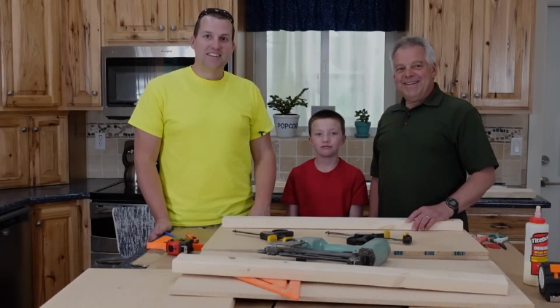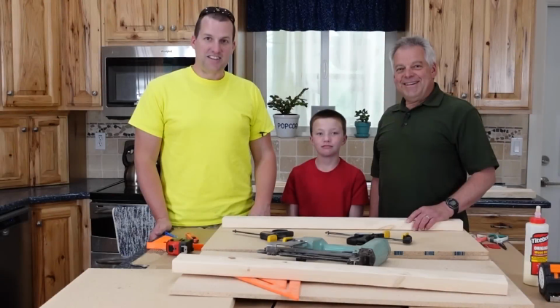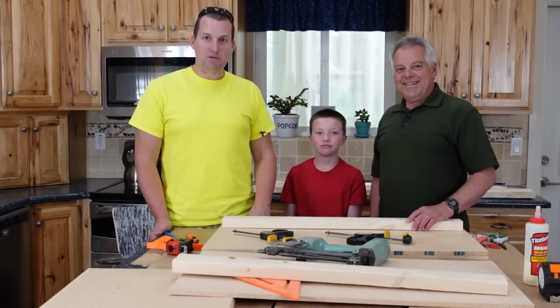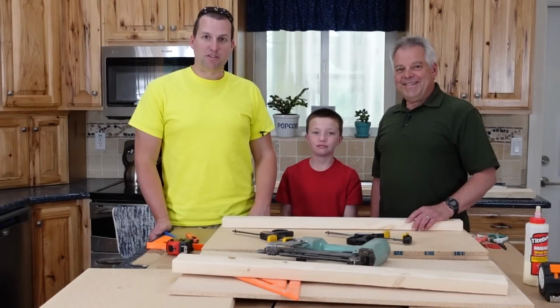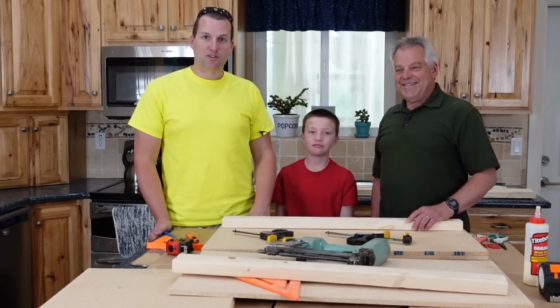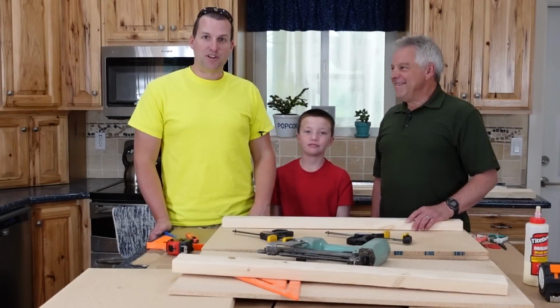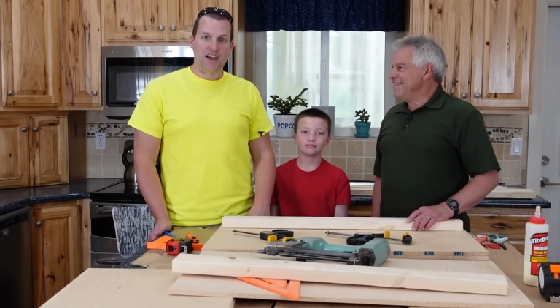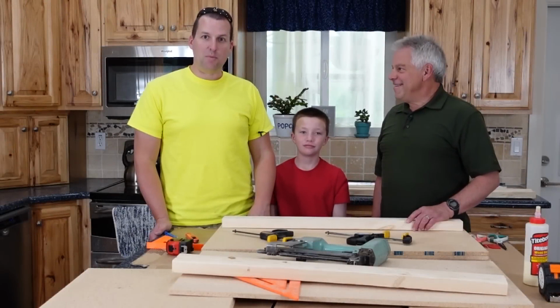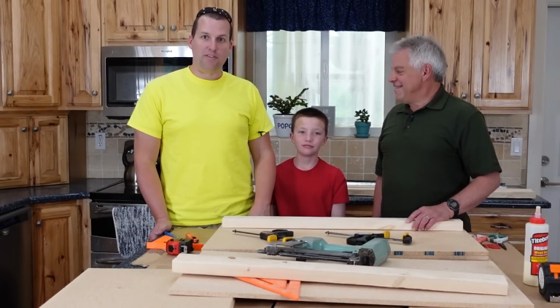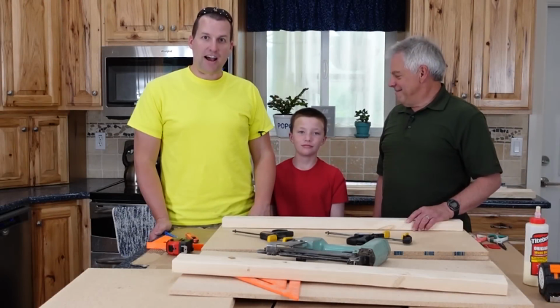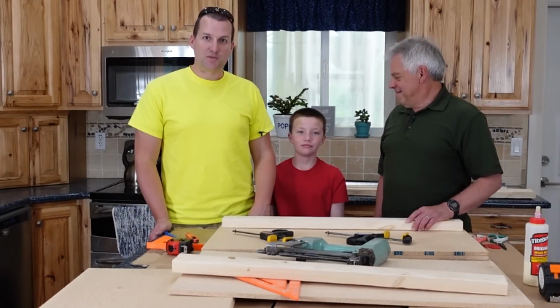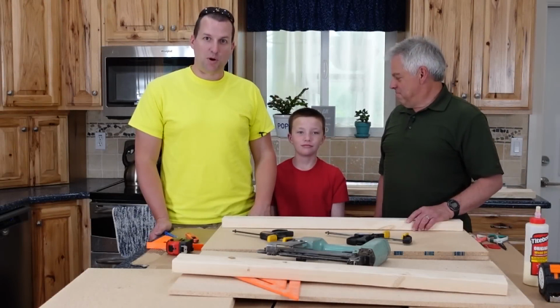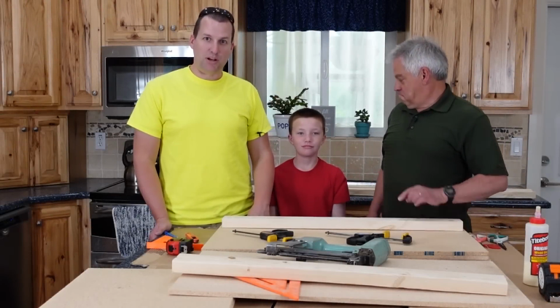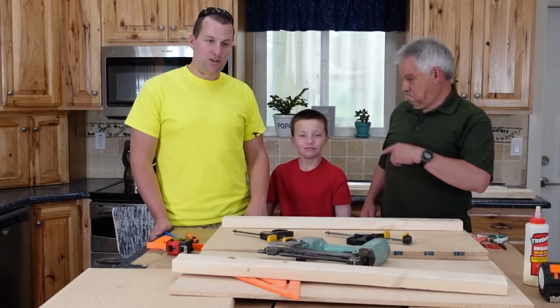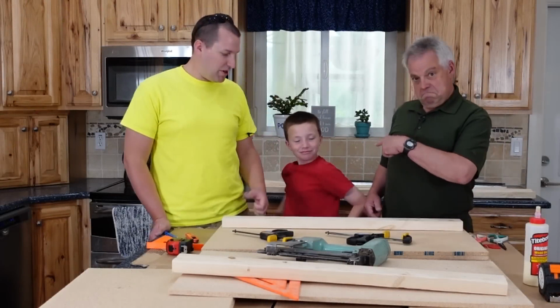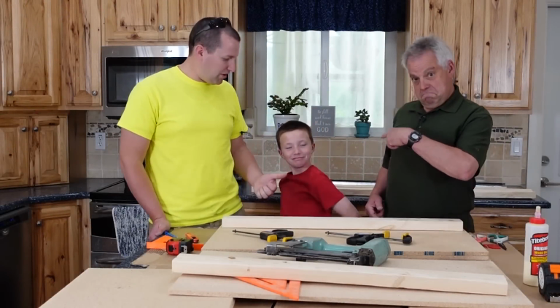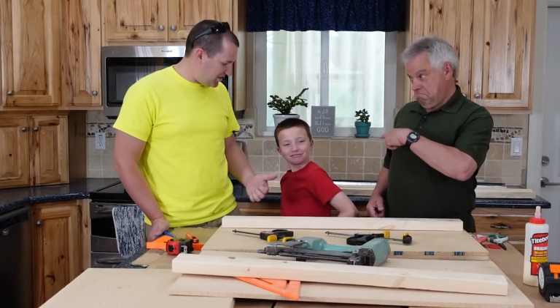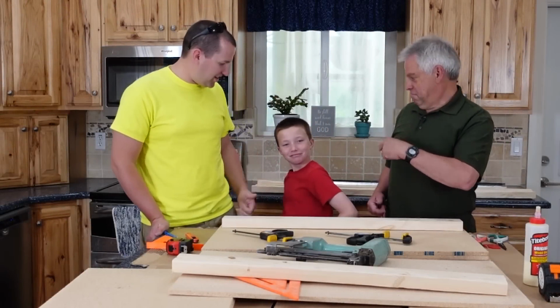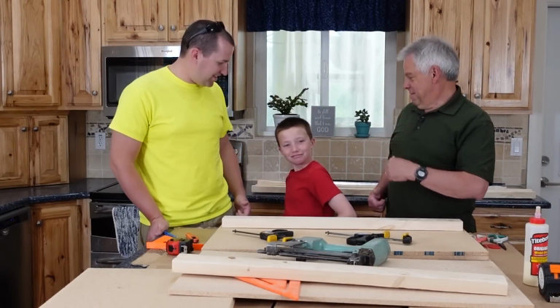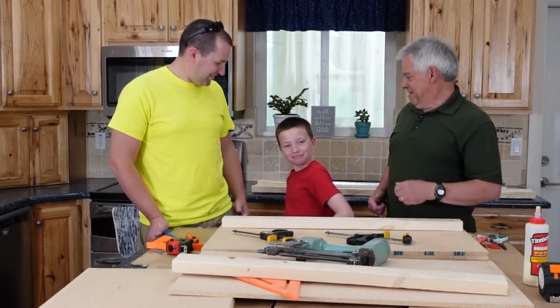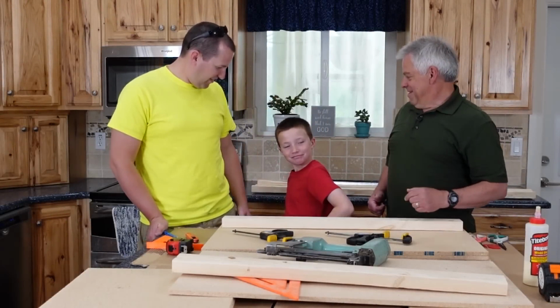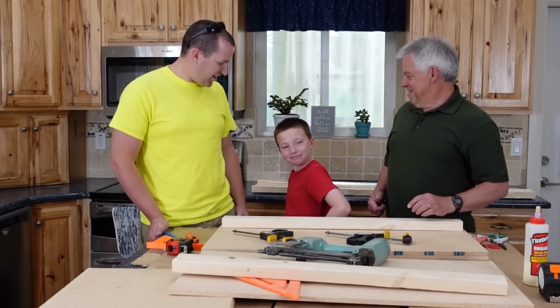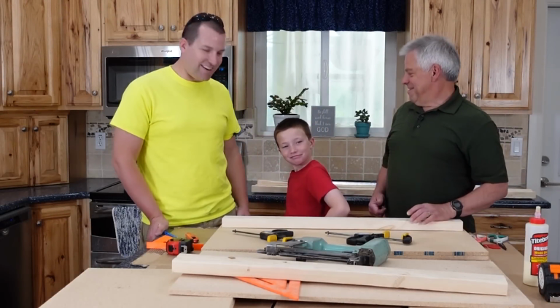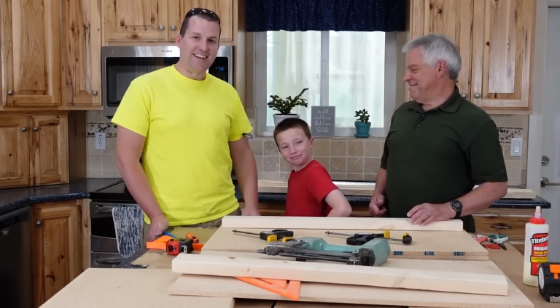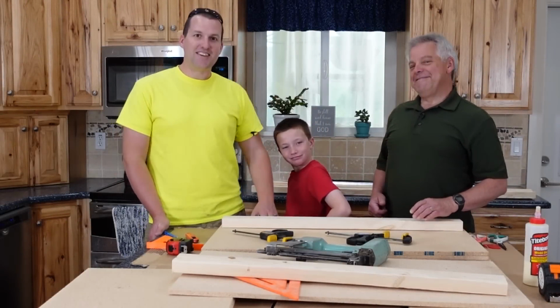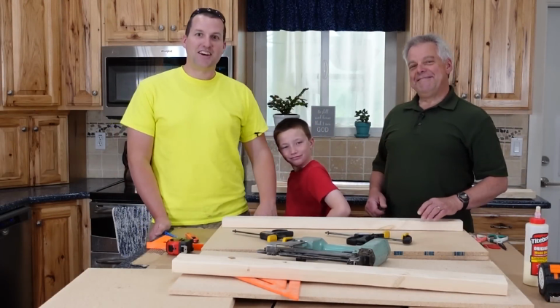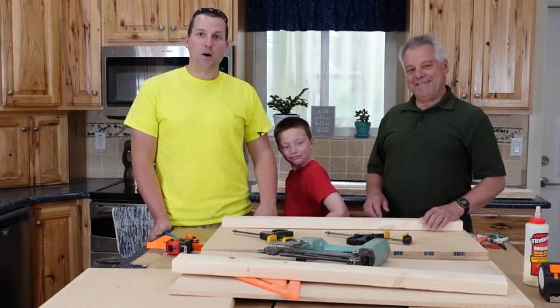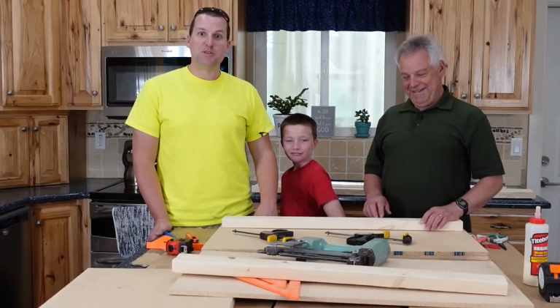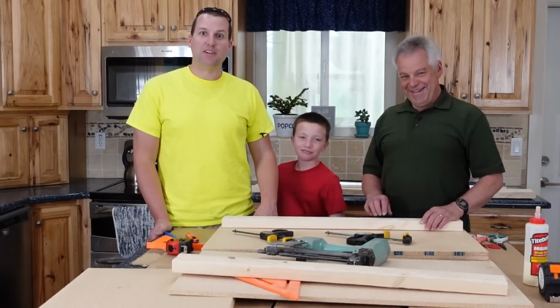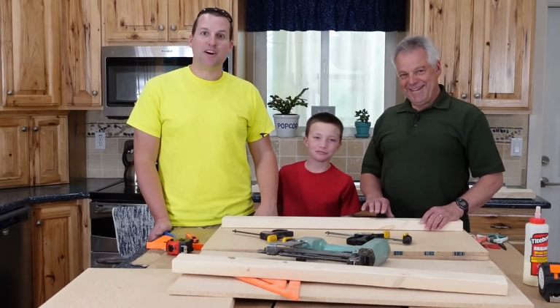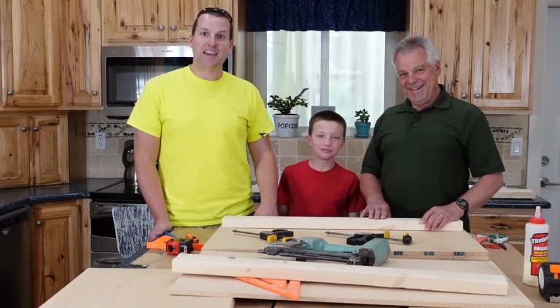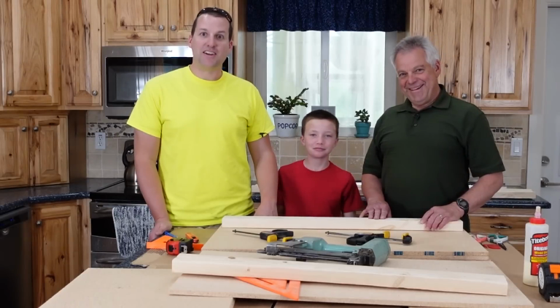Today we've recruited the help of our expert builder Re-Ruts. He's going to help us build a Faraday cage.